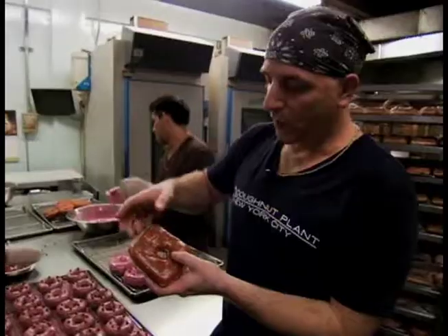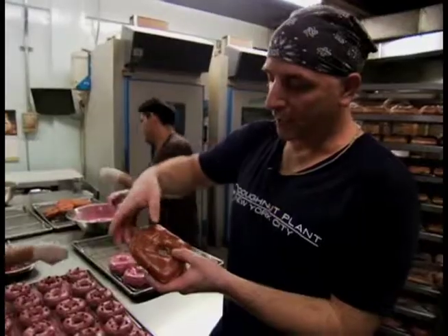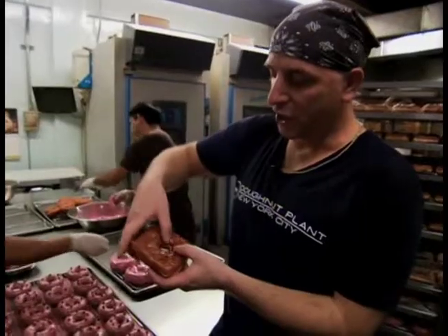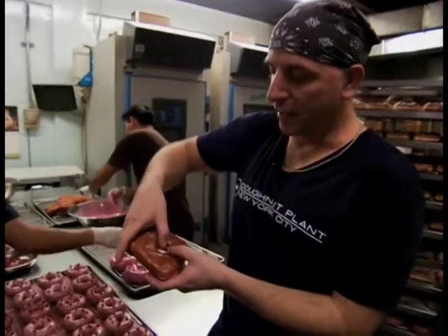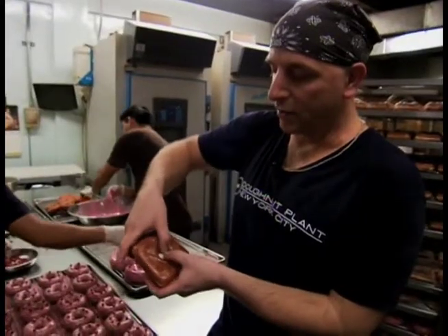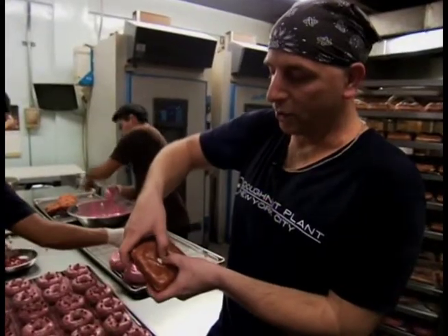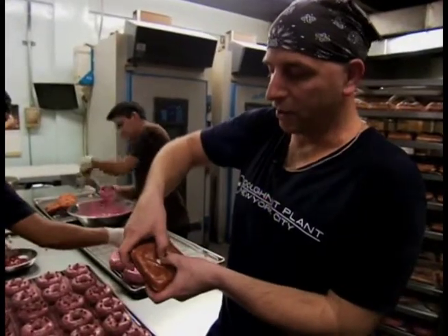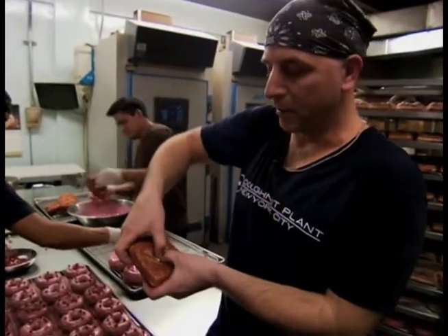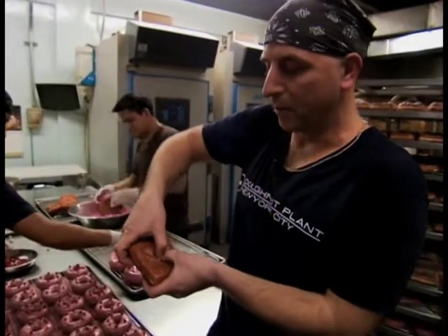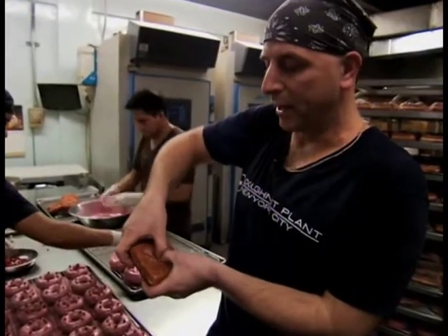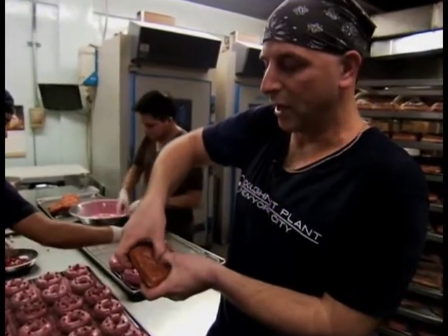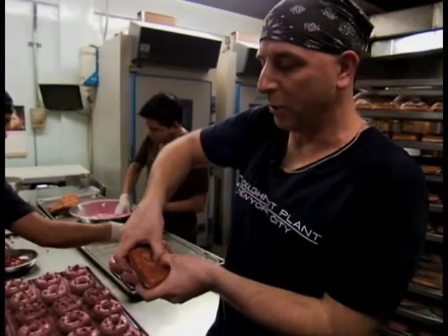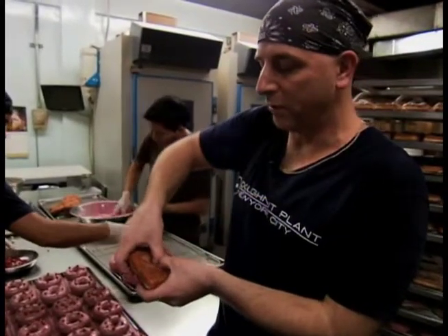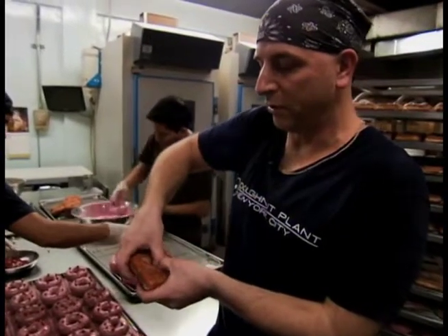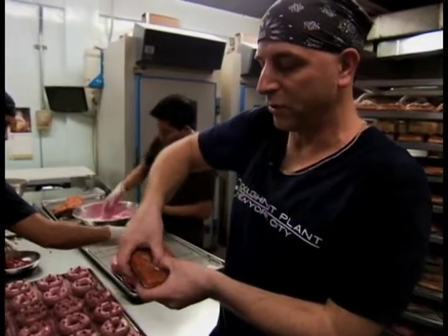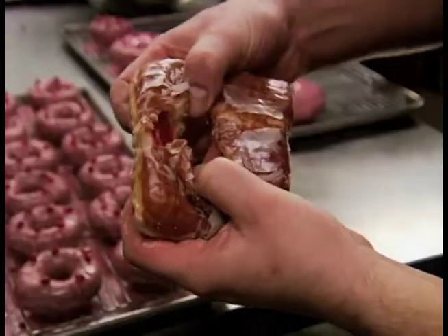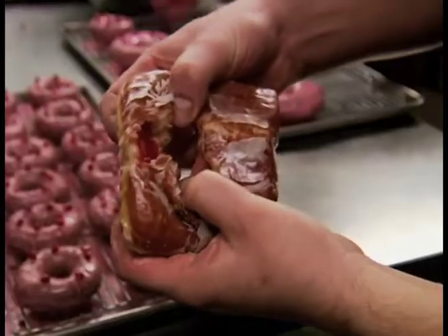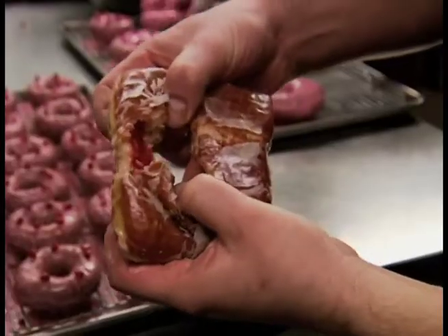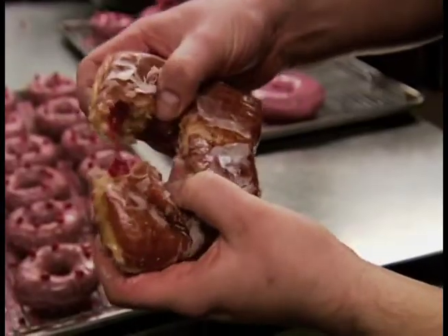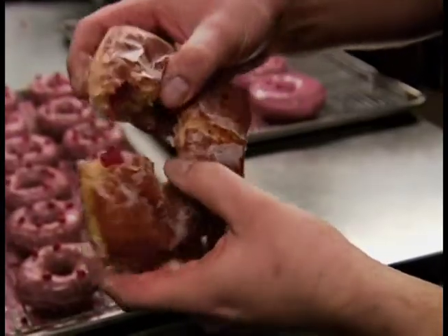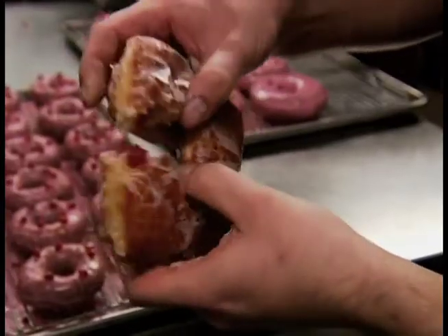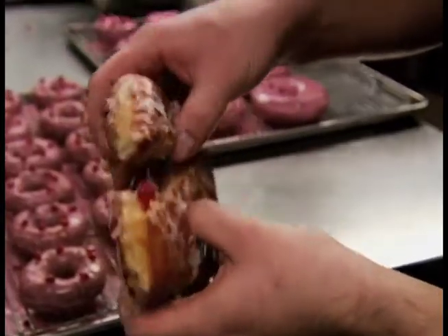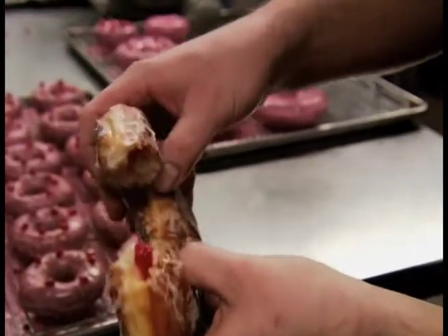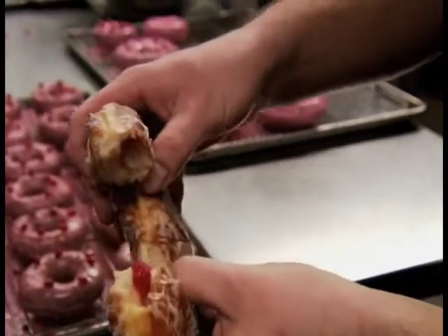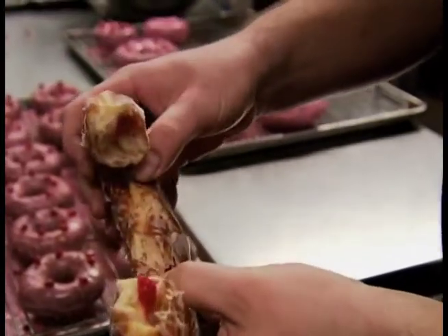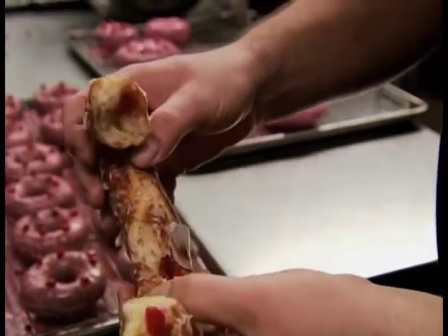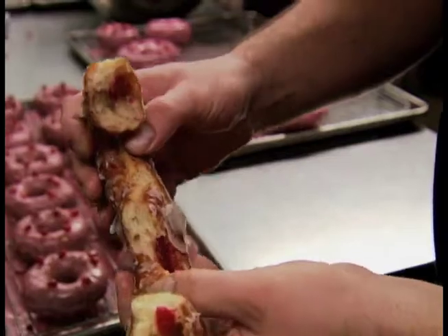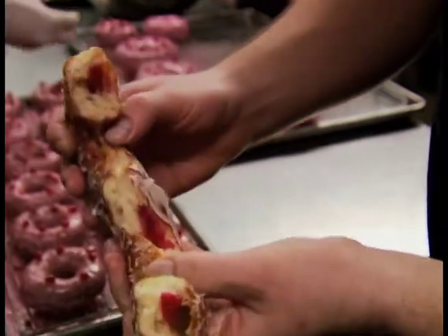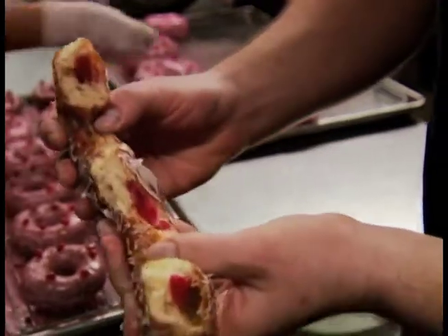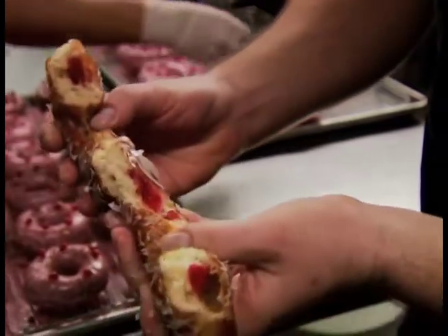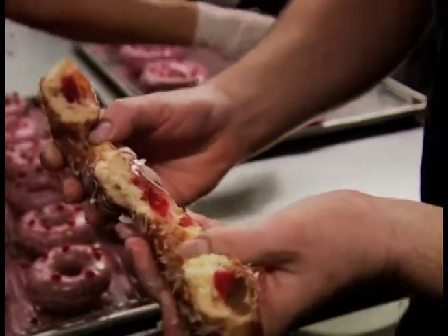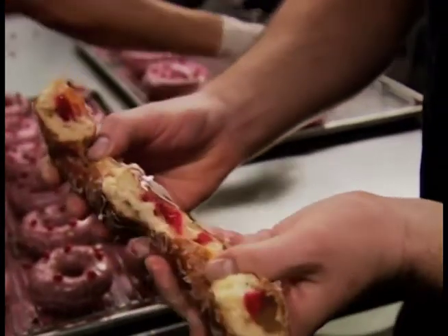We have jelly through the whole donut. I'm going to break it open for you so you can see the jelly going through the whole donut.